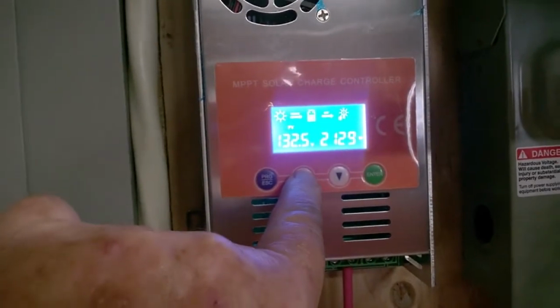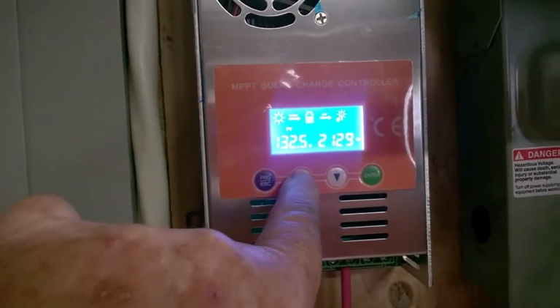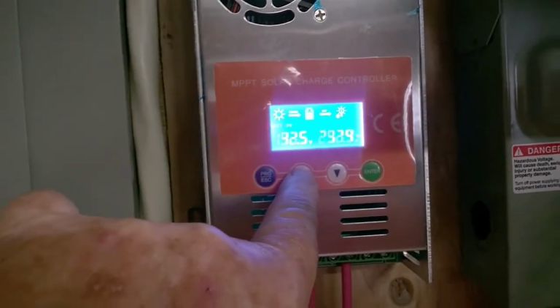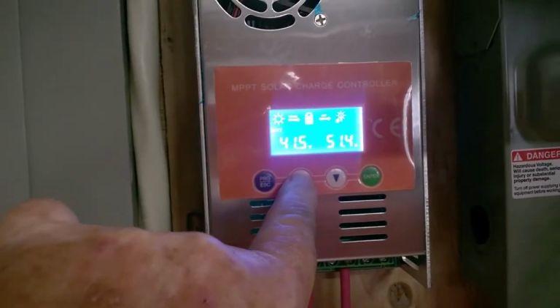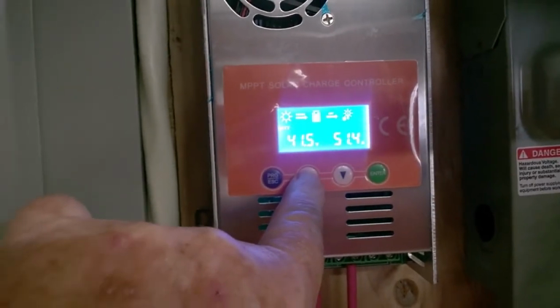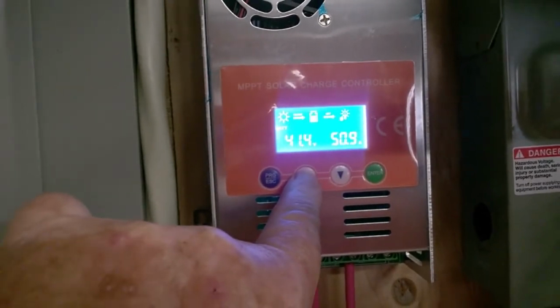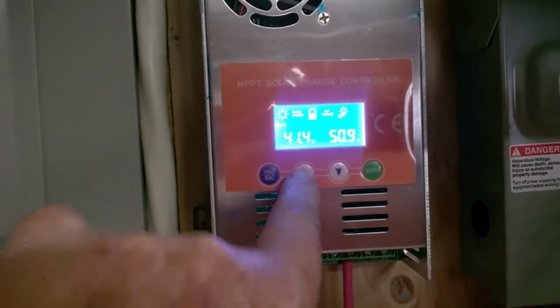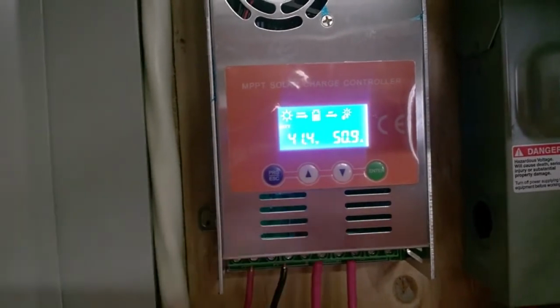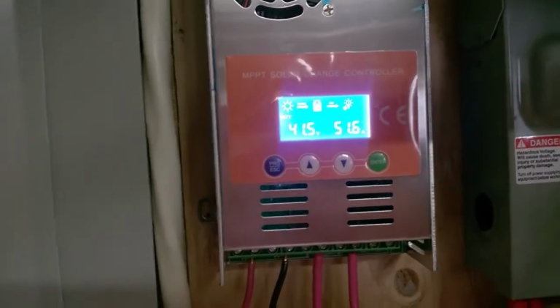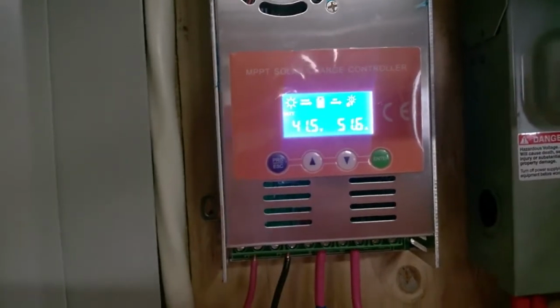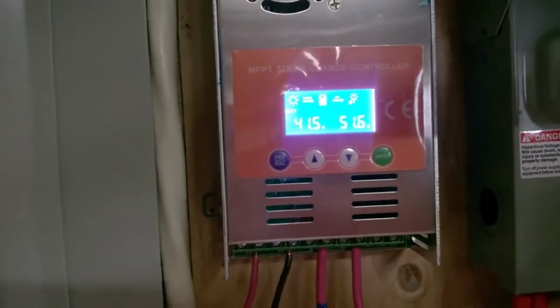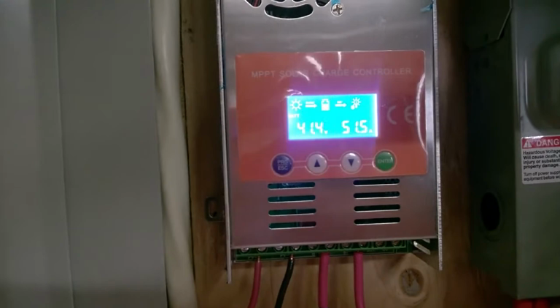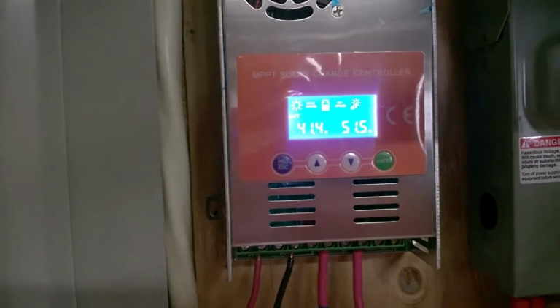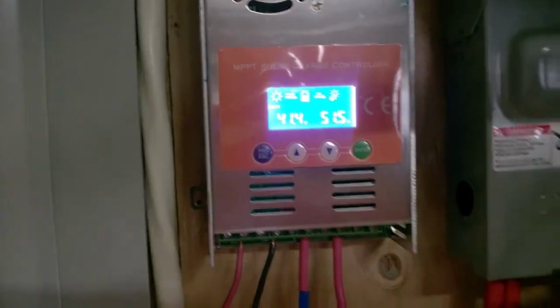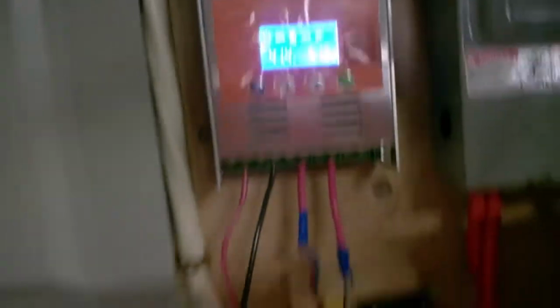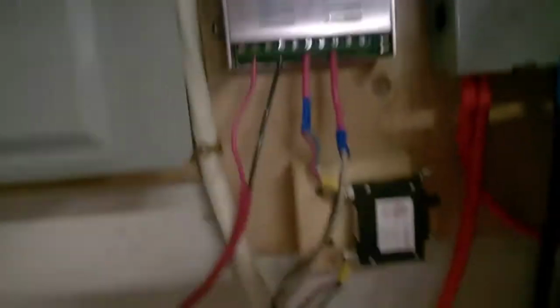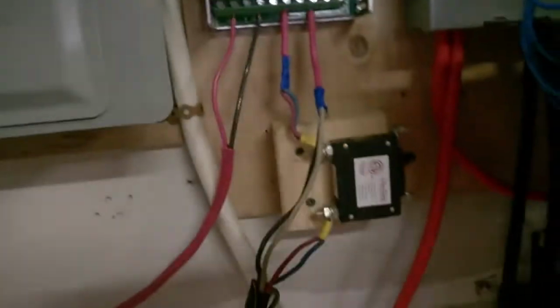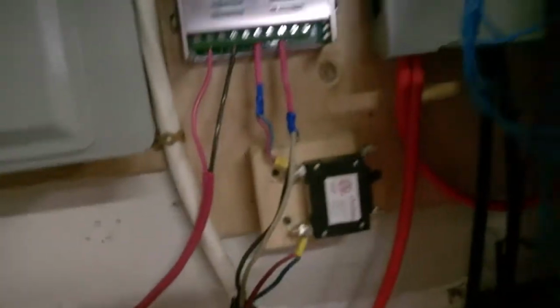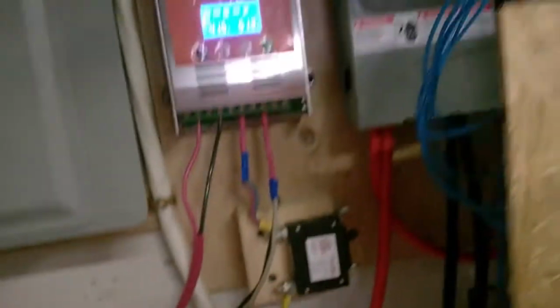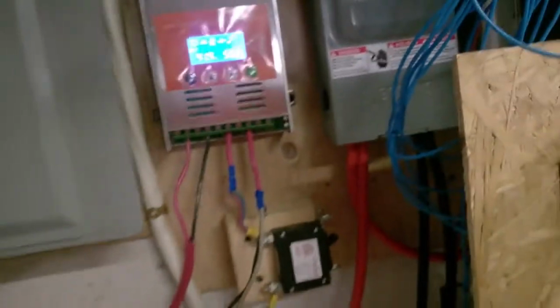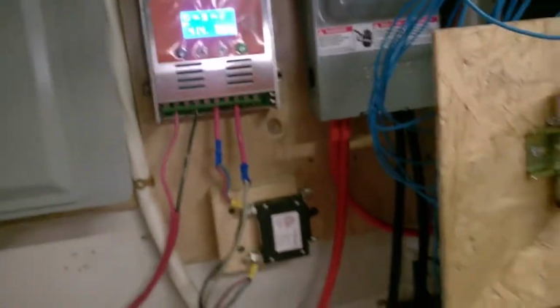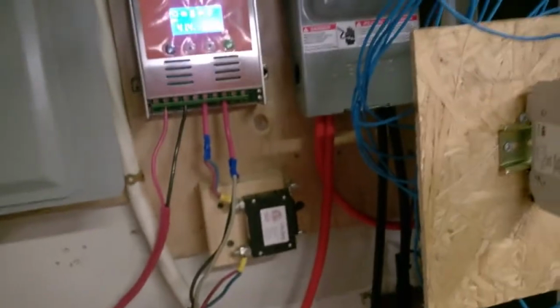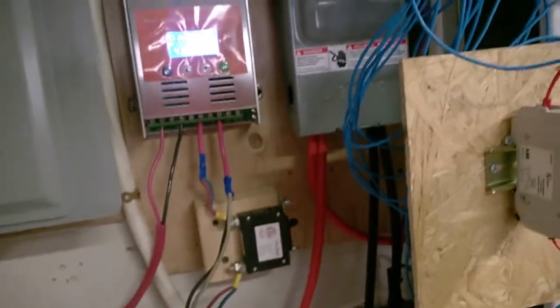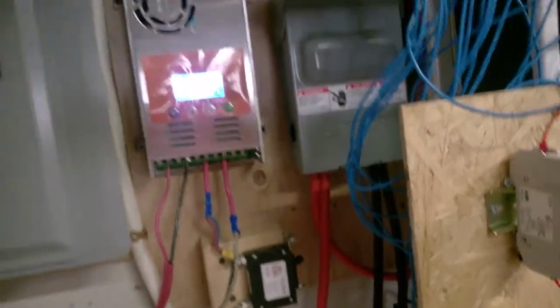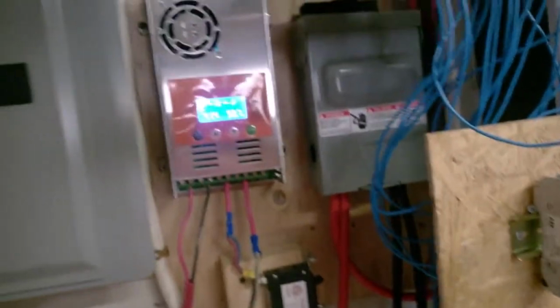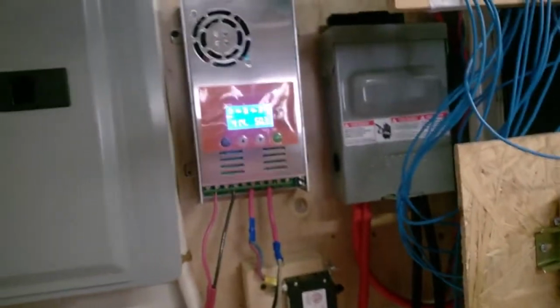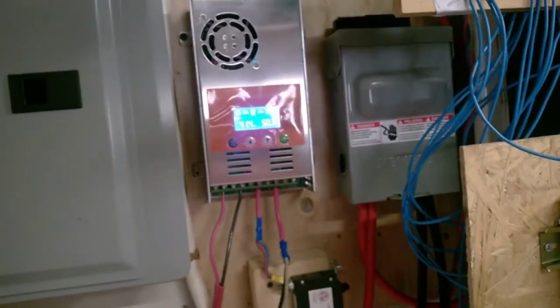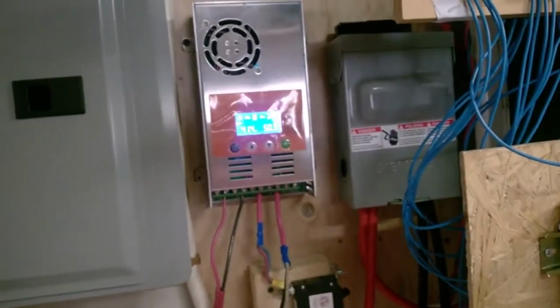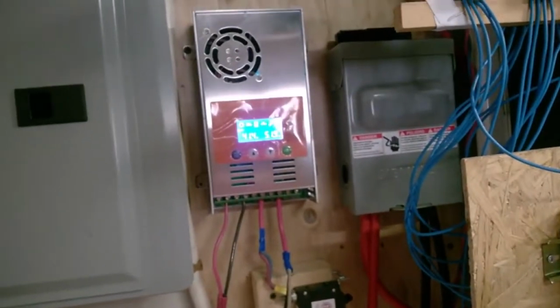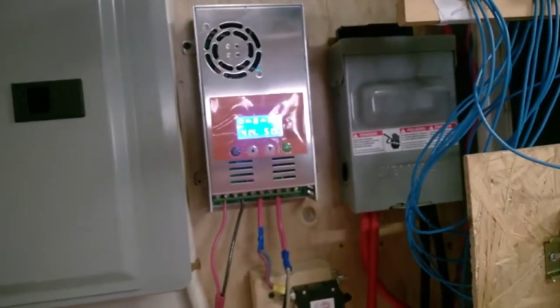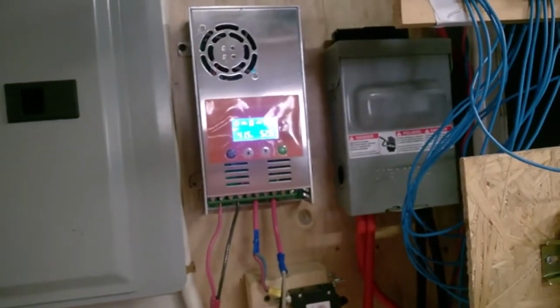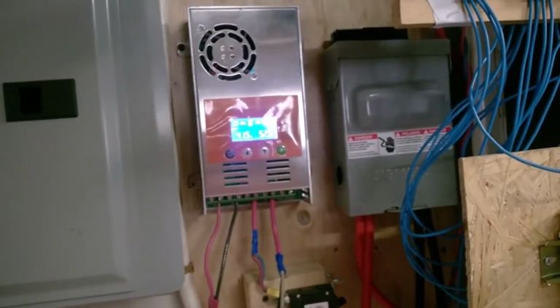It's a sunny day out. Anyway, update — thanks for watching.